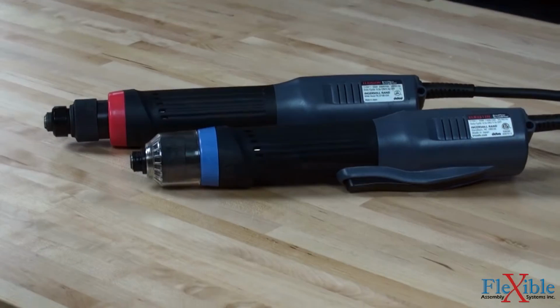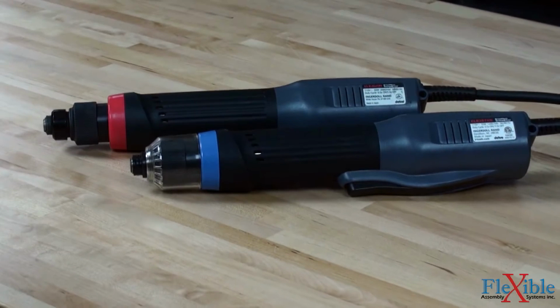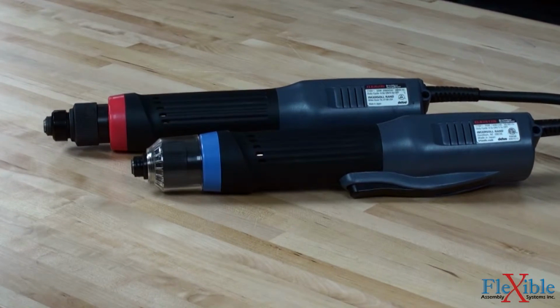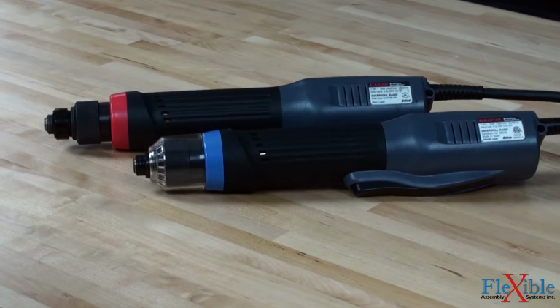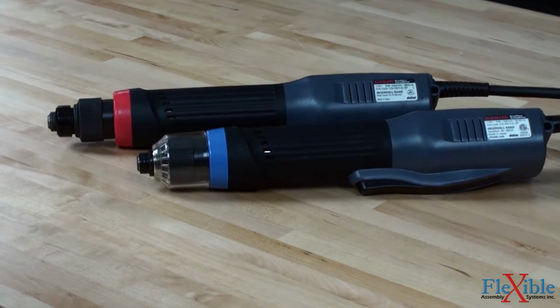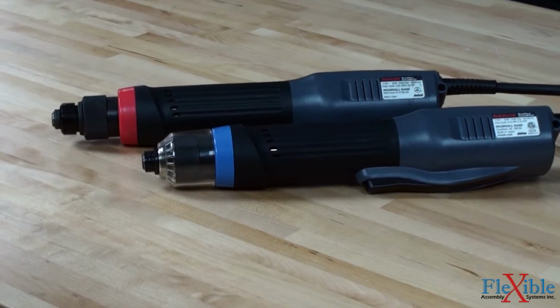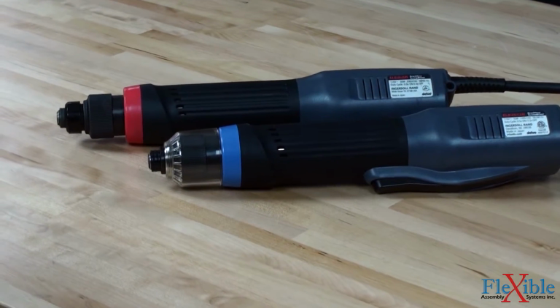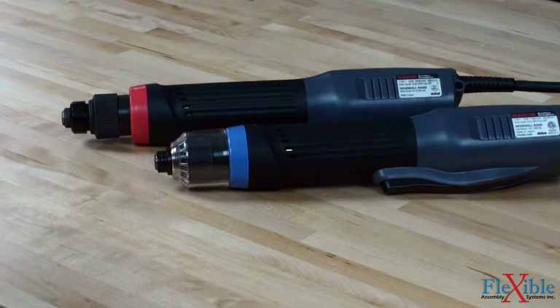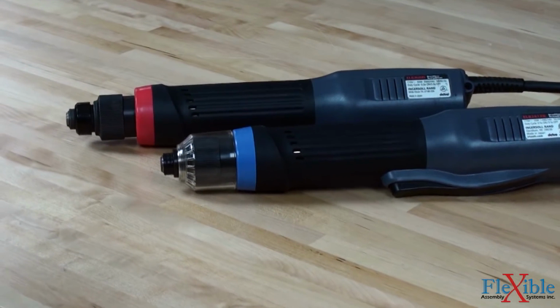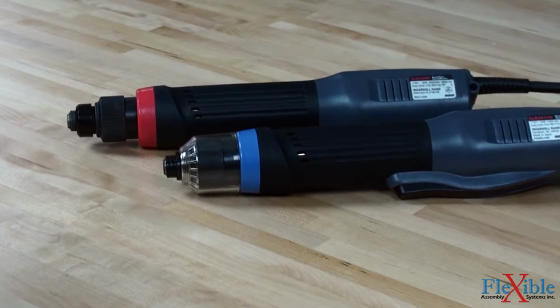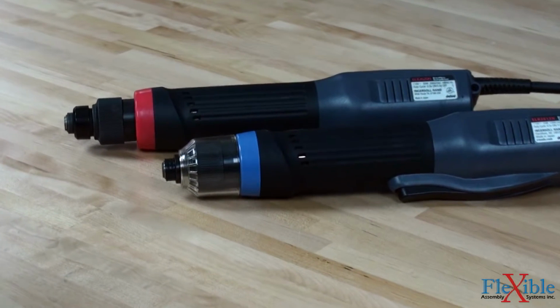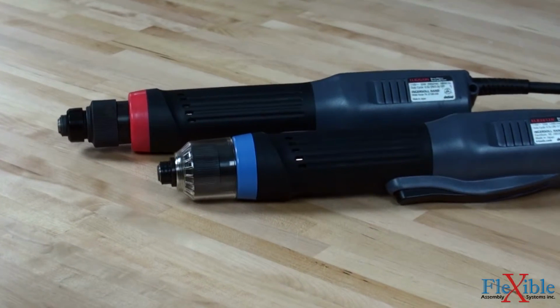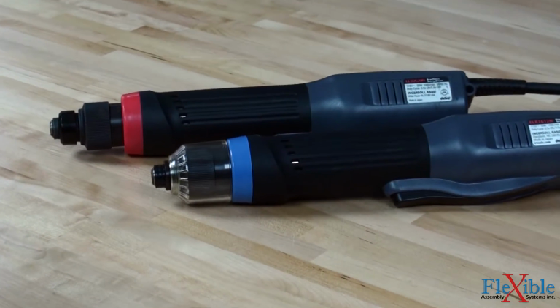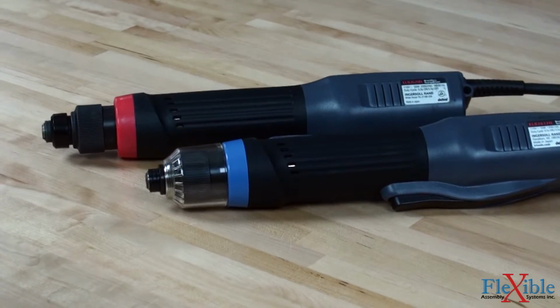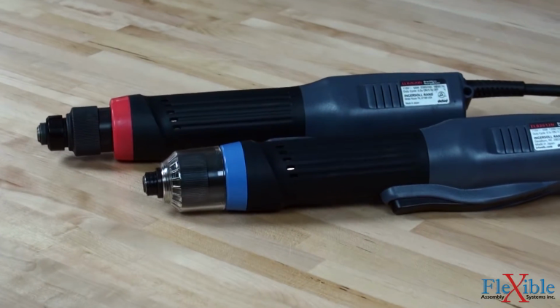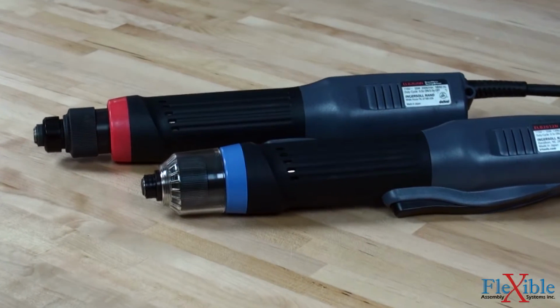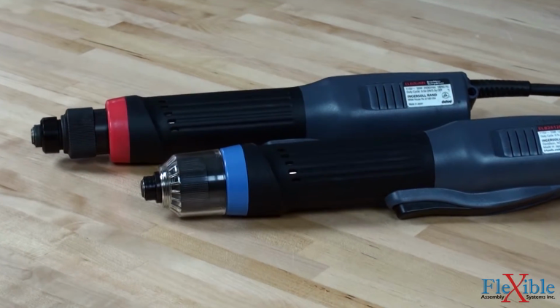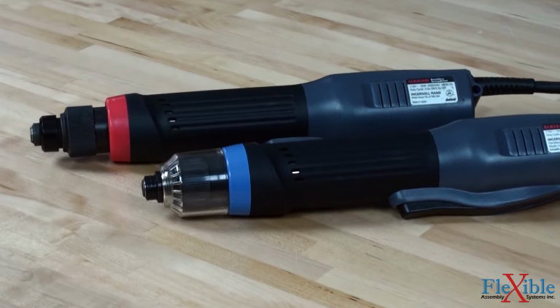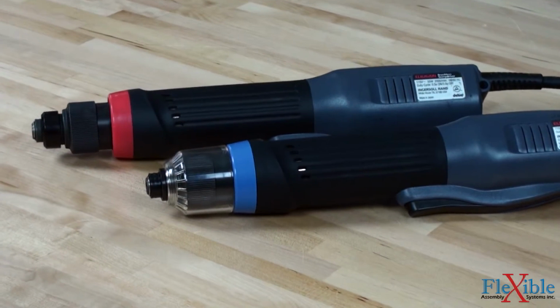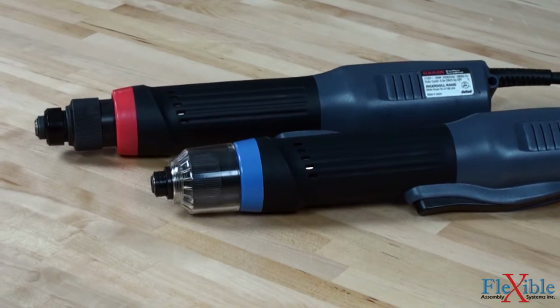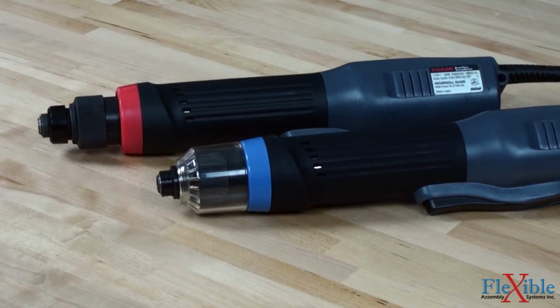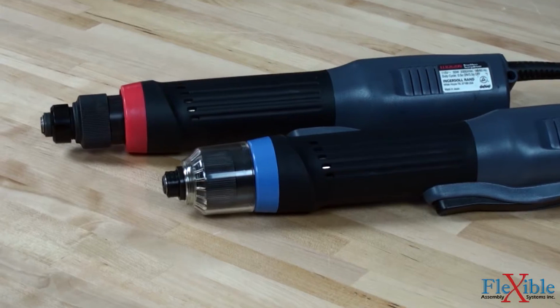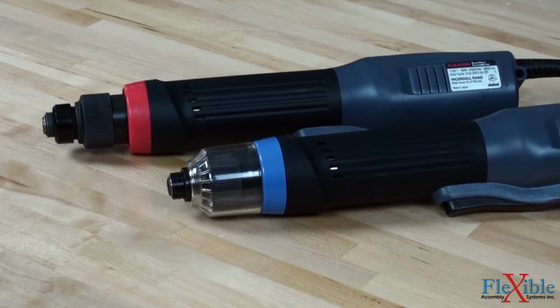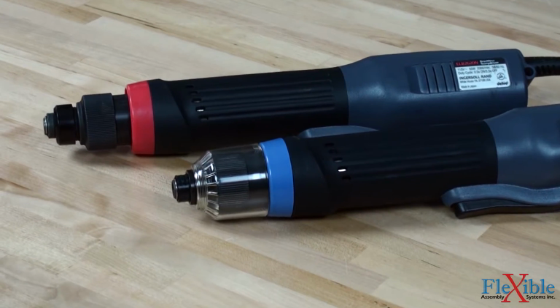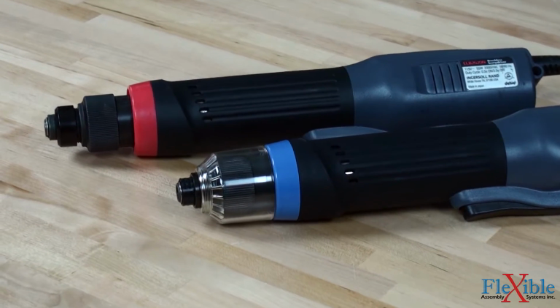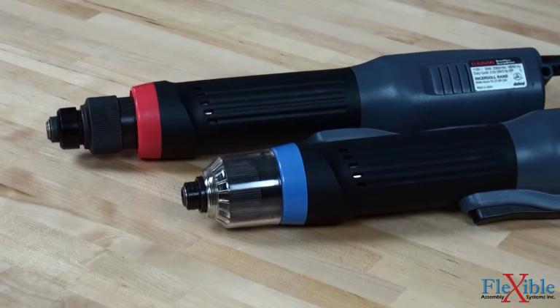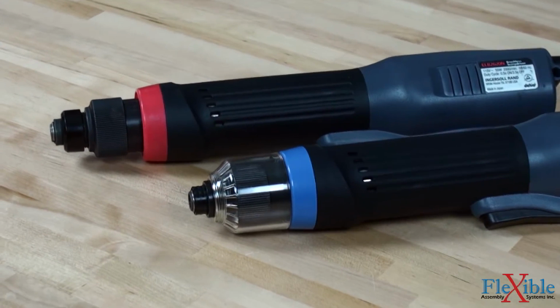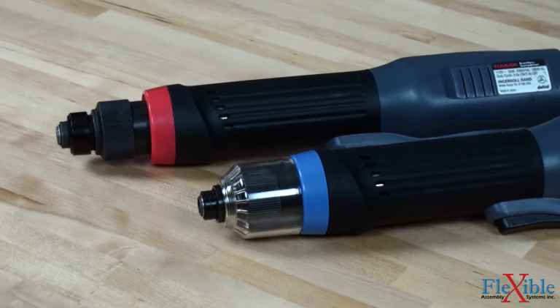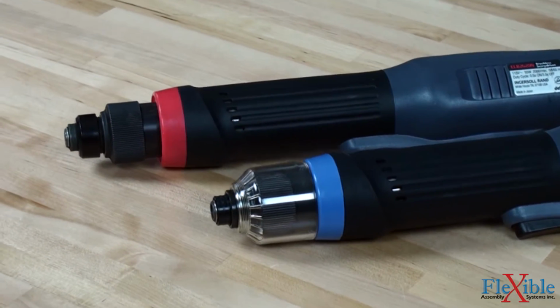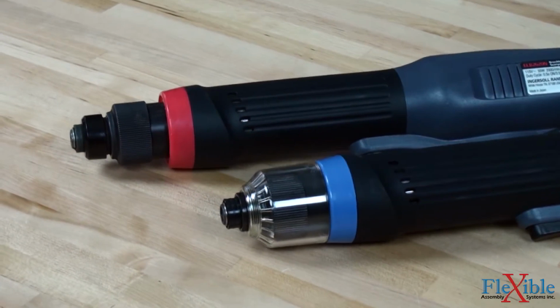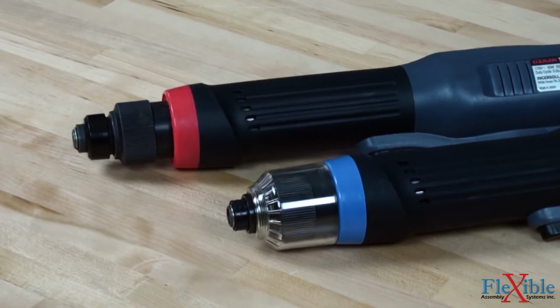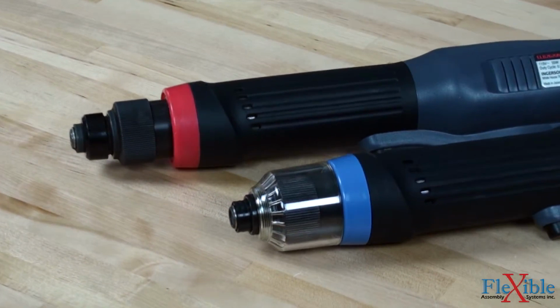These inline screwdrivers are ROHS compliant and are suitable for clean room environments as the brushless motor emits no carbon dust.